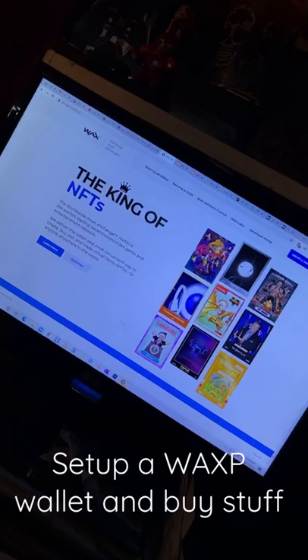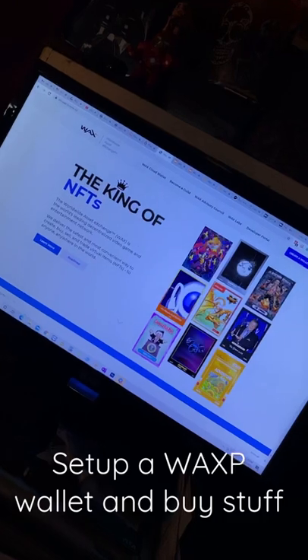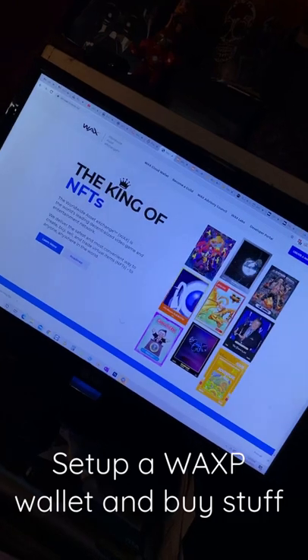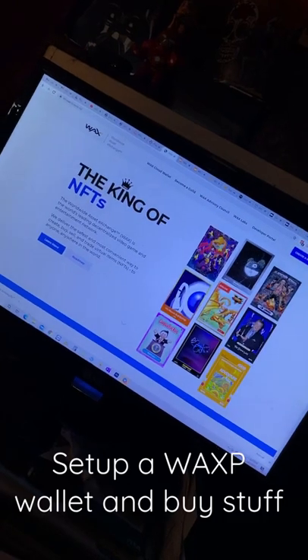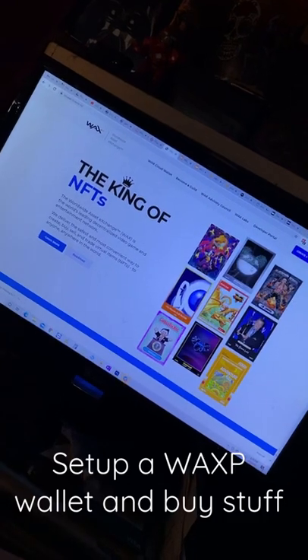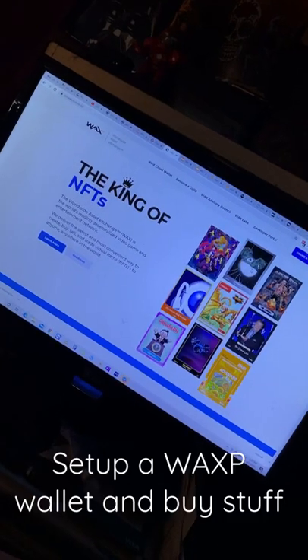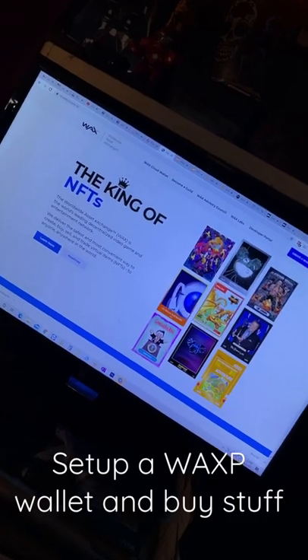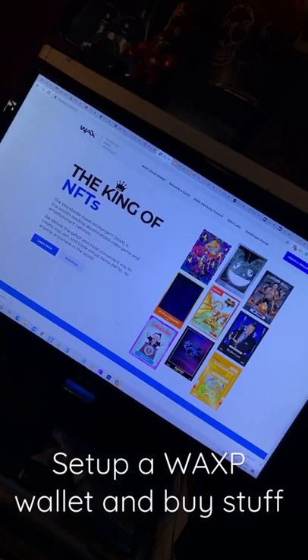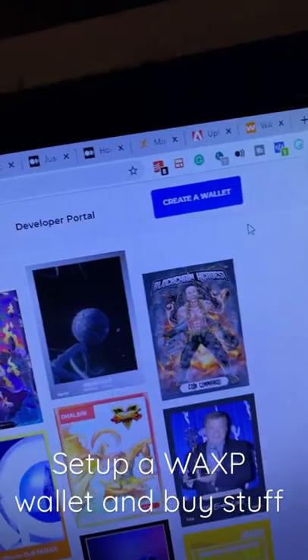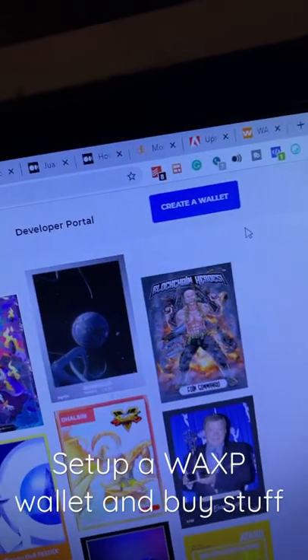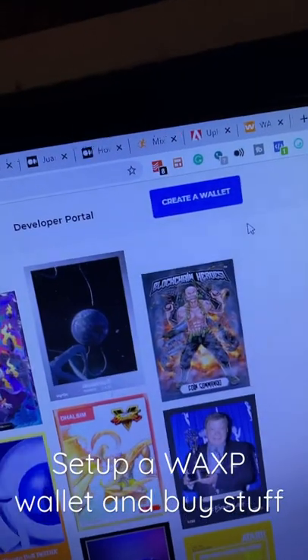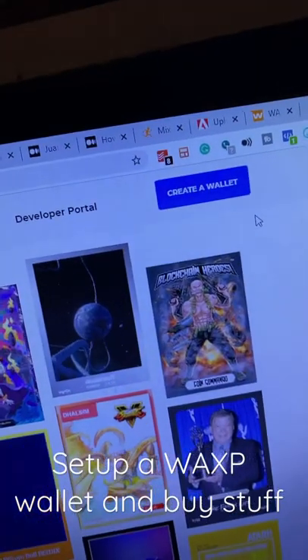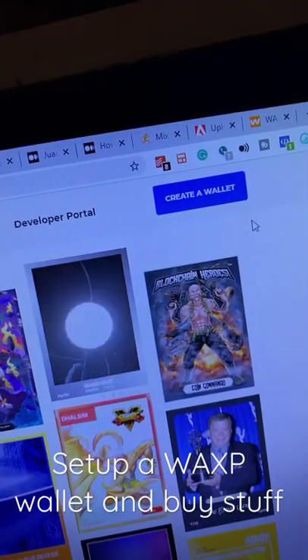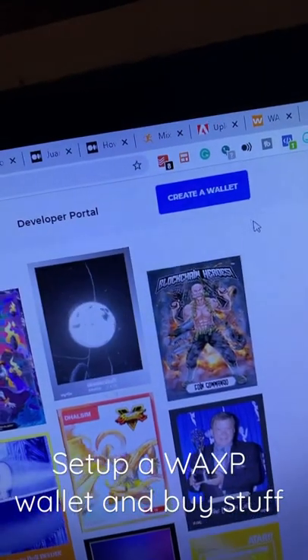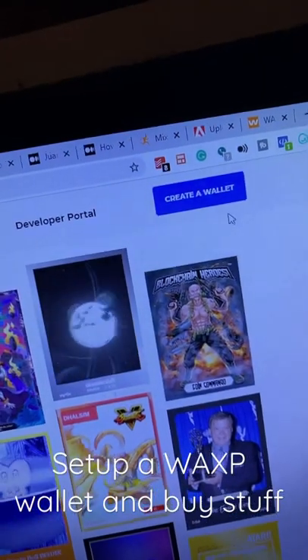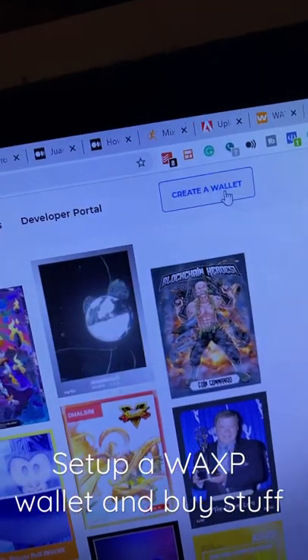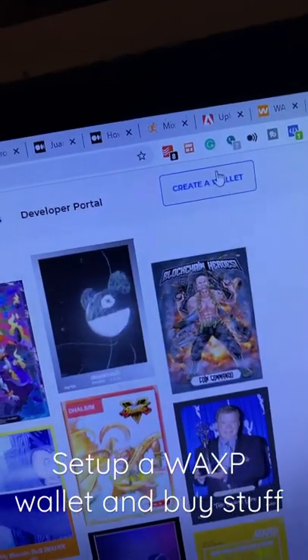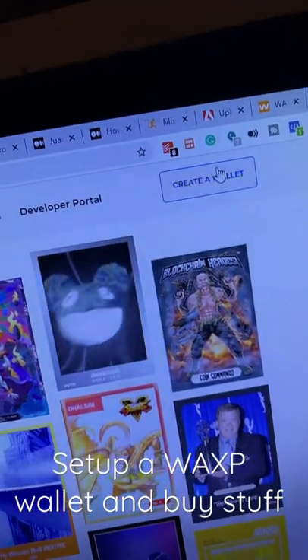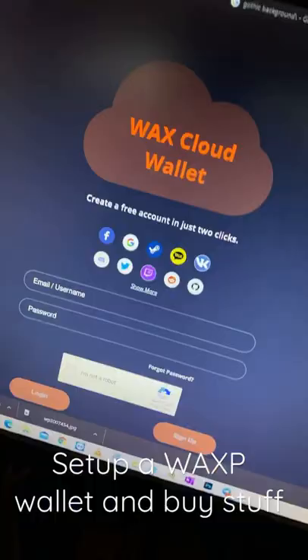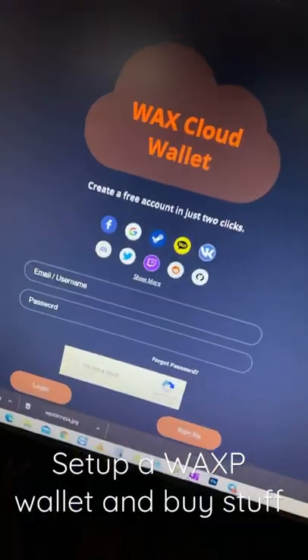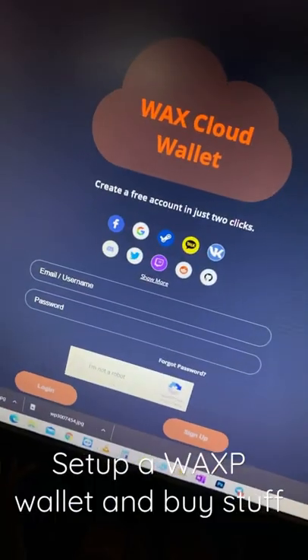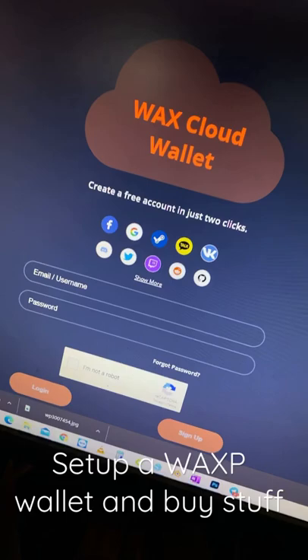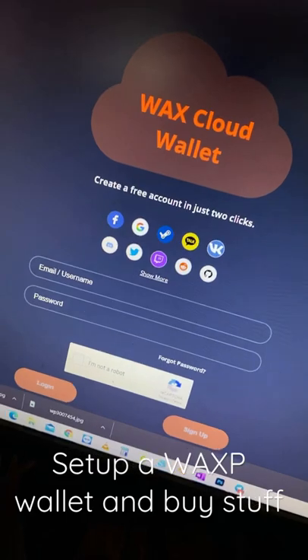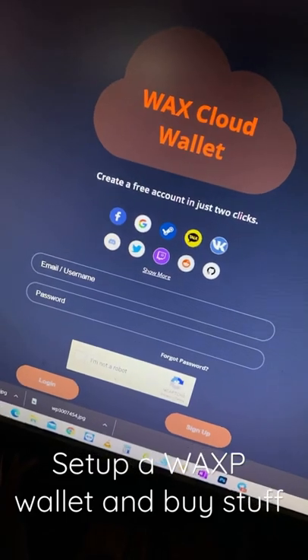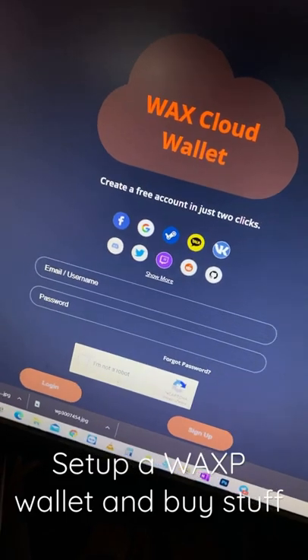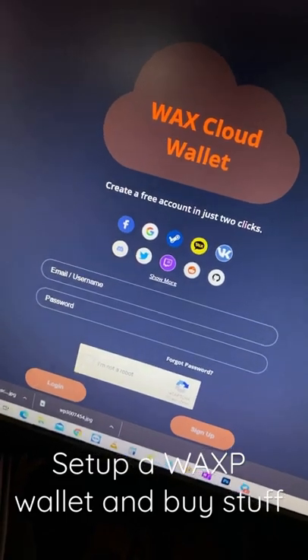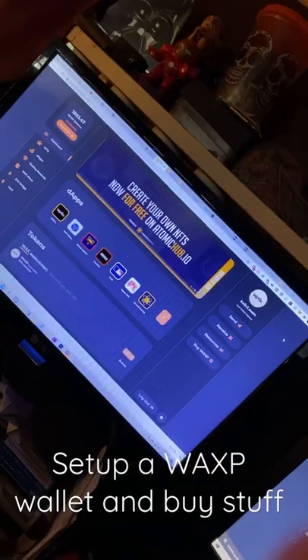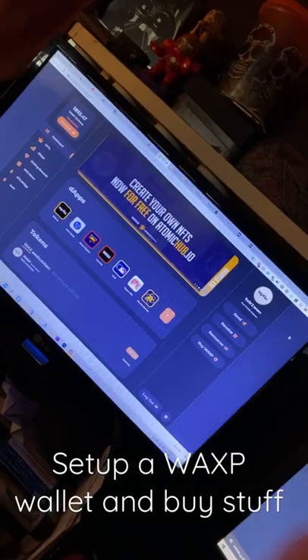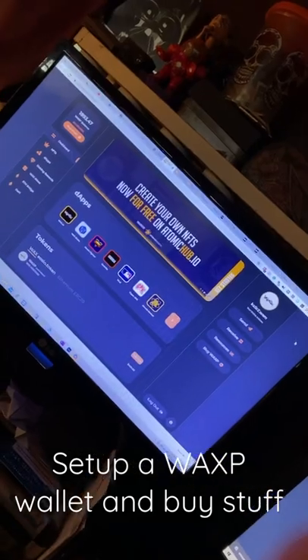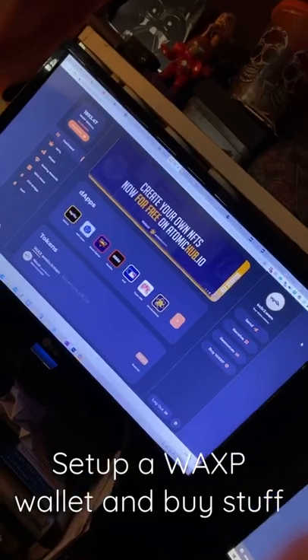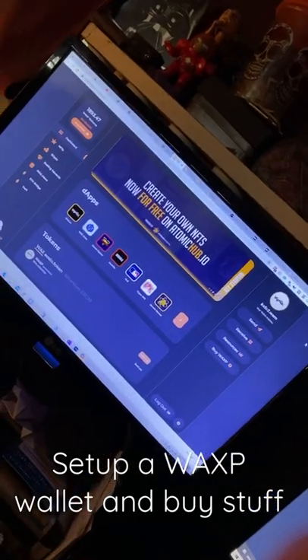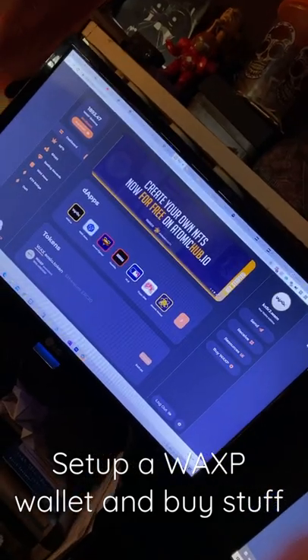Let's buy NFTs on the WAX blockchain. Go to WAX.io and hit Create Wallet. Create an account with one of these. Now you have a WAX wallet.